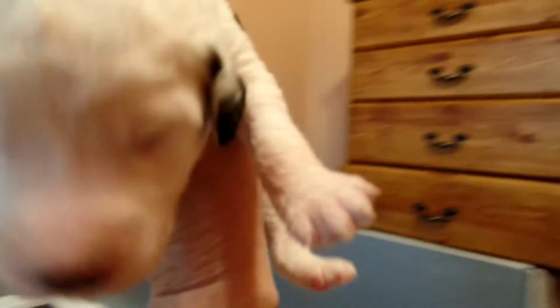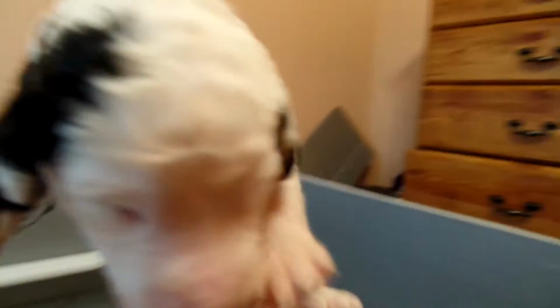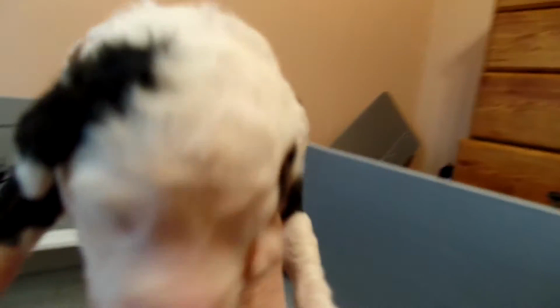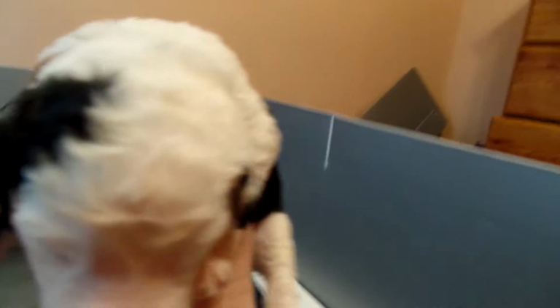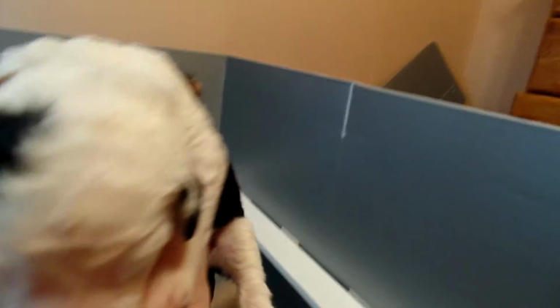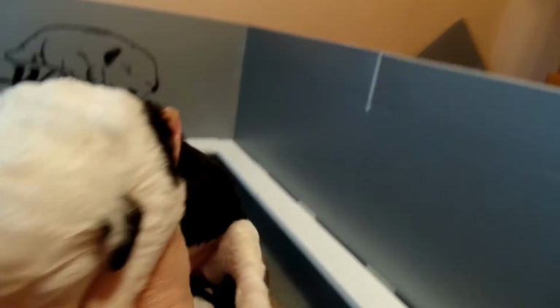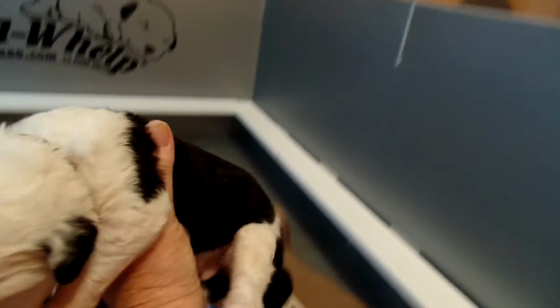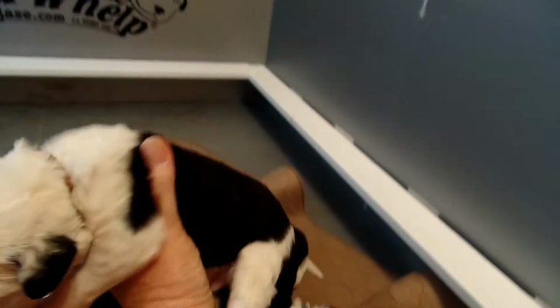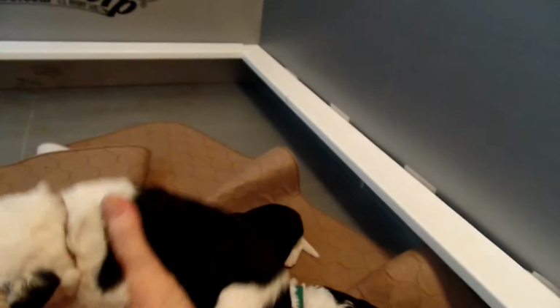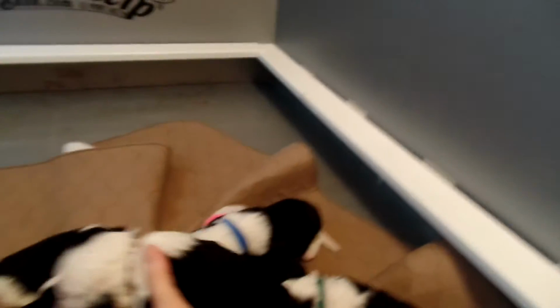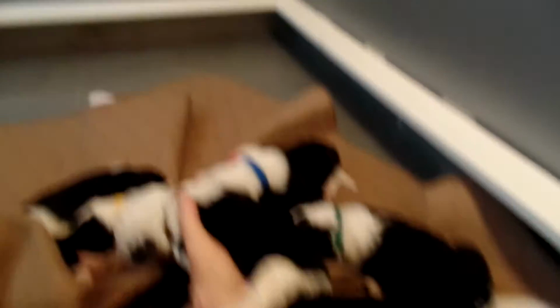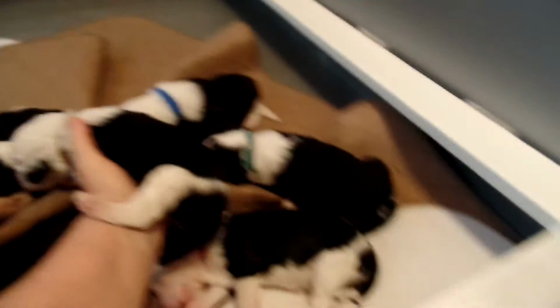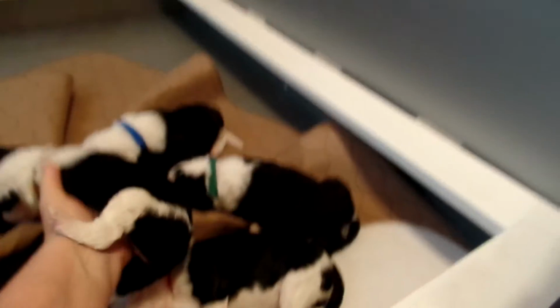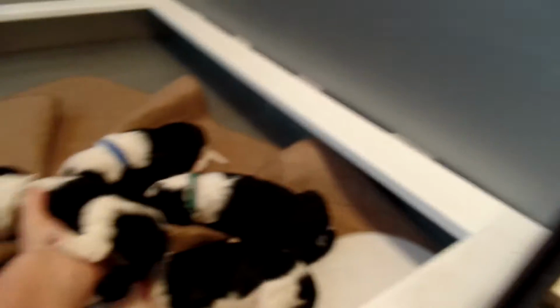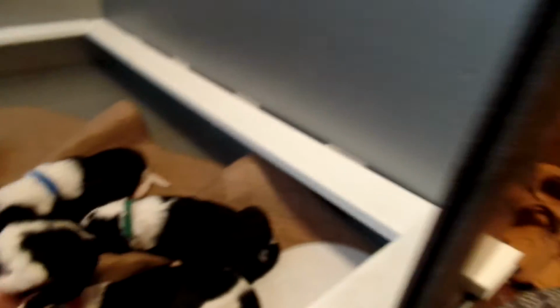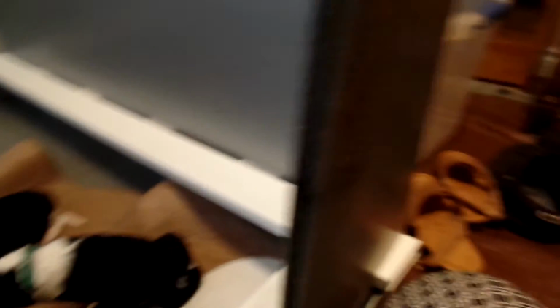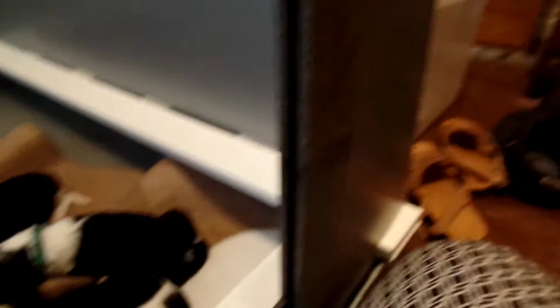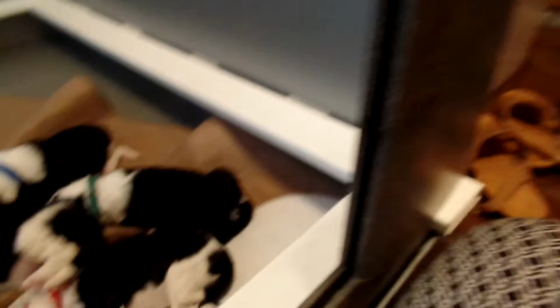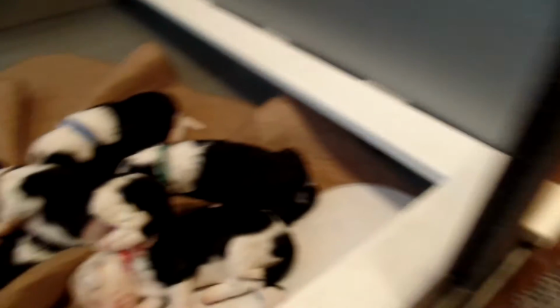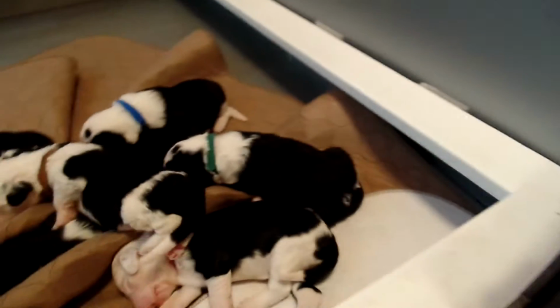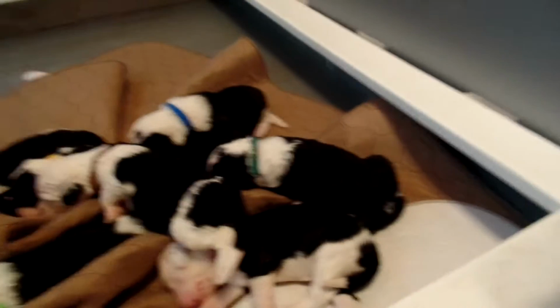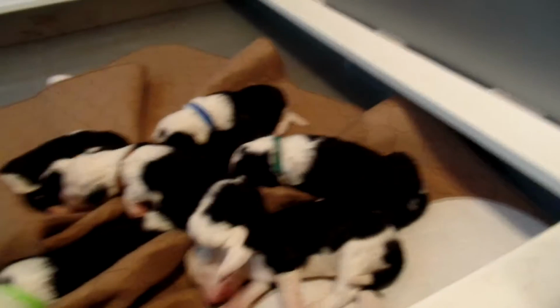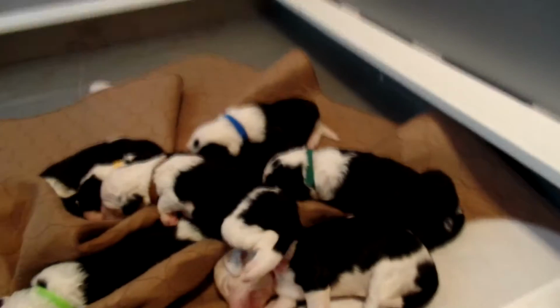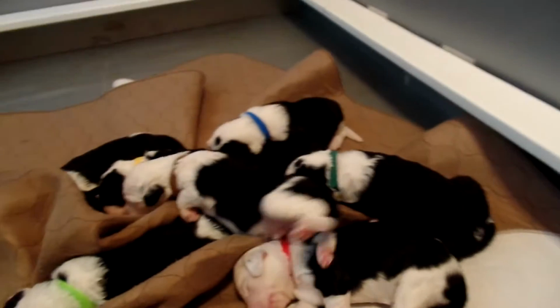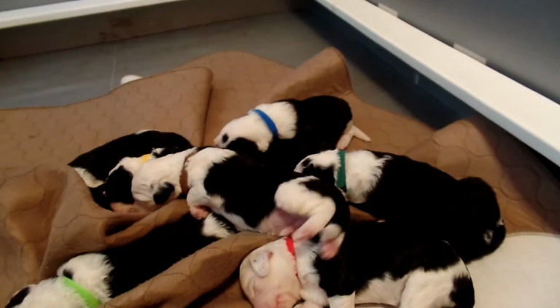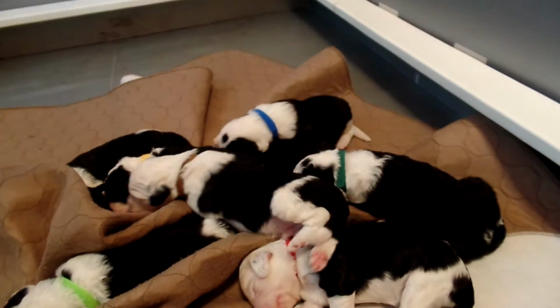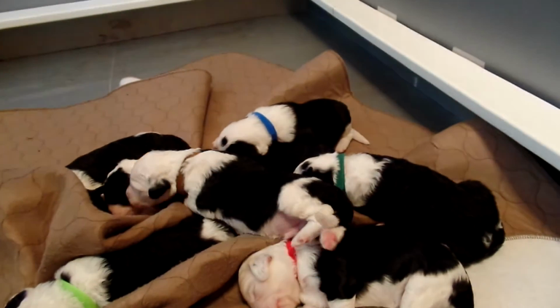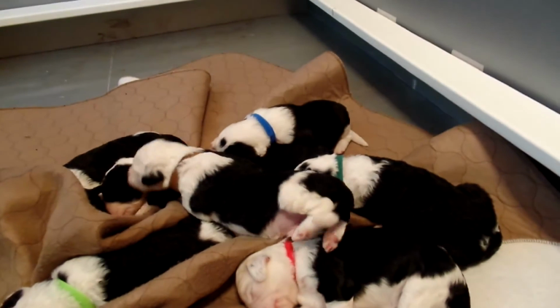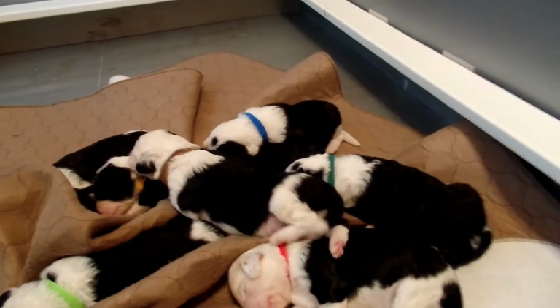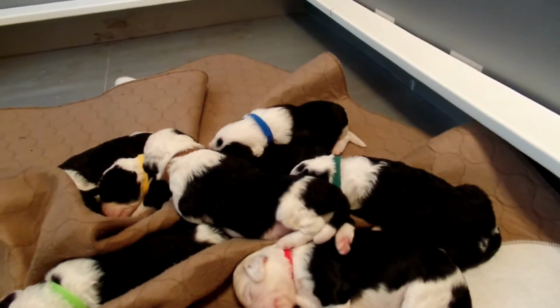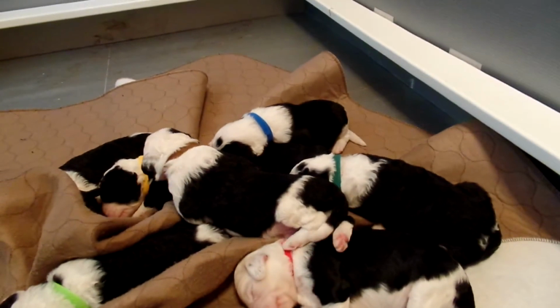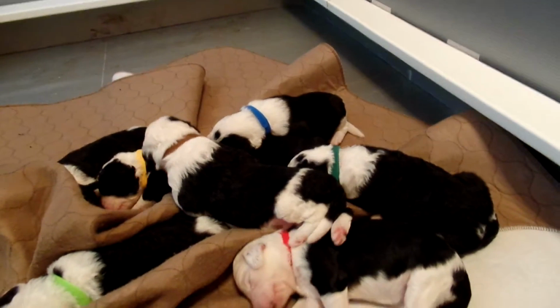Shelby spends almost all of her time in with these puppies. So that's our puppies.